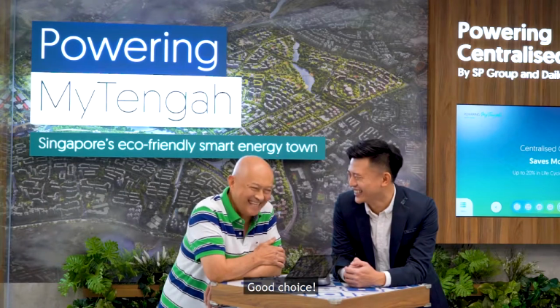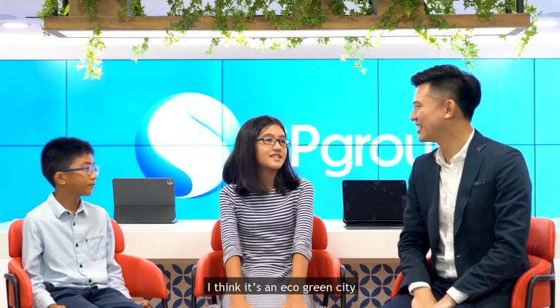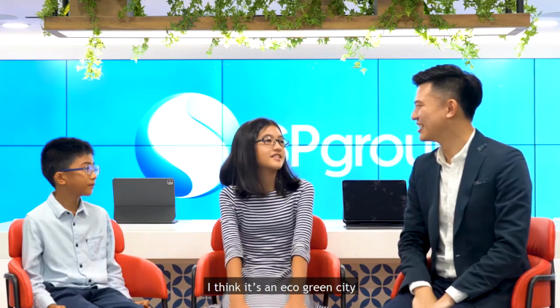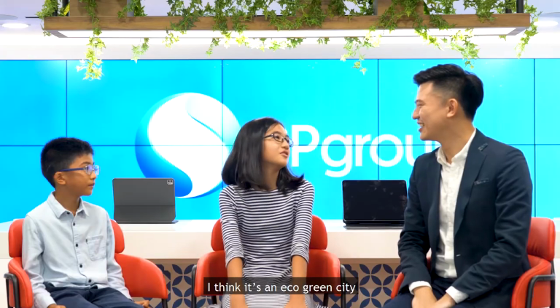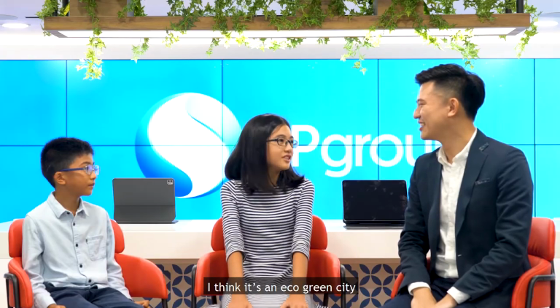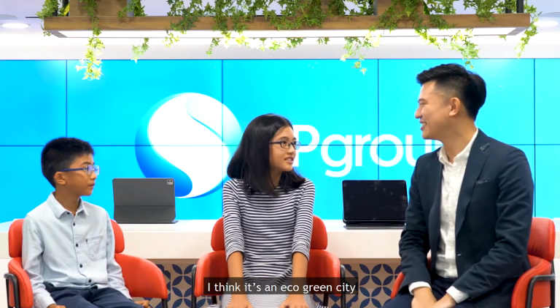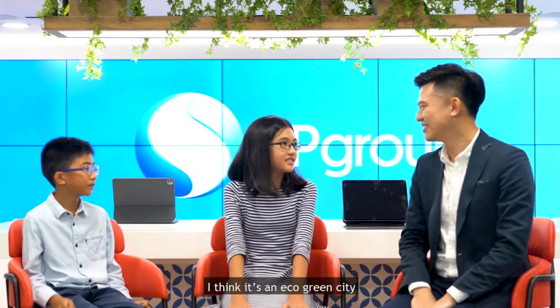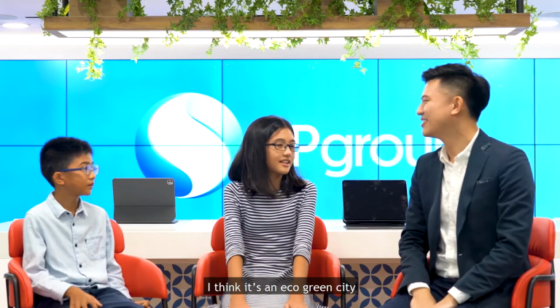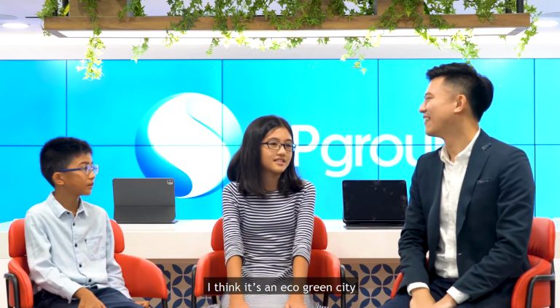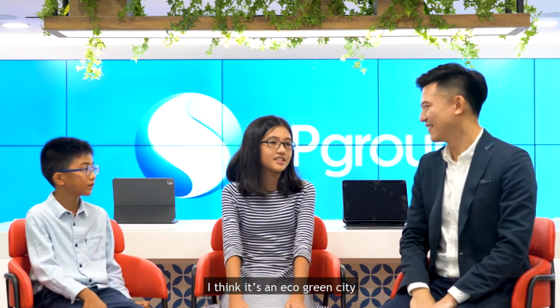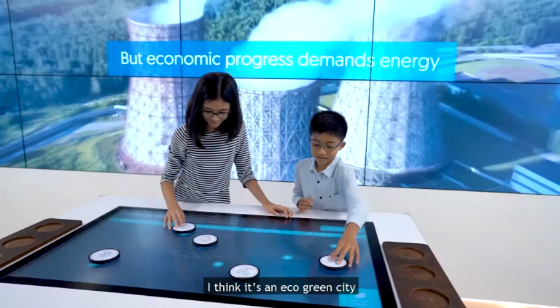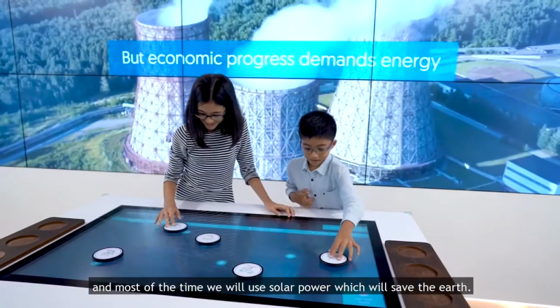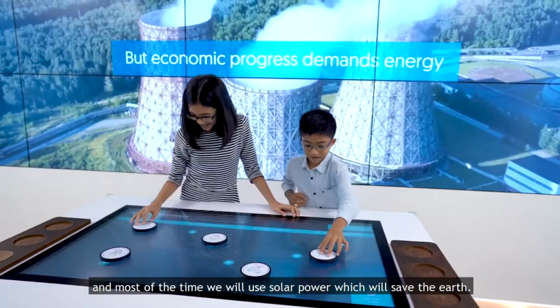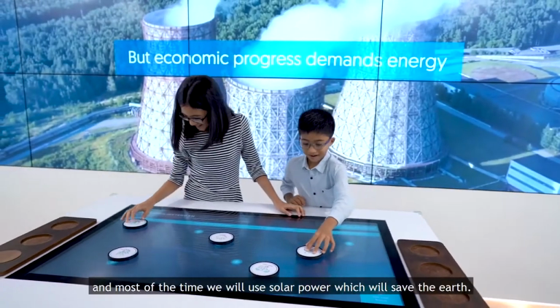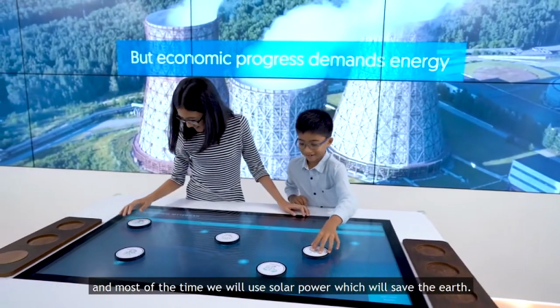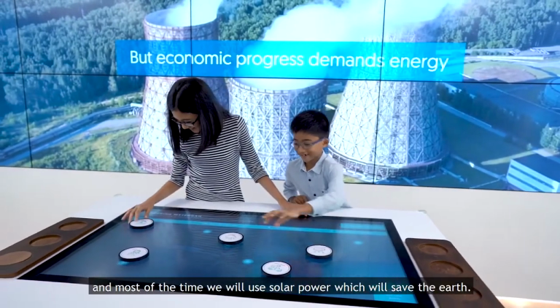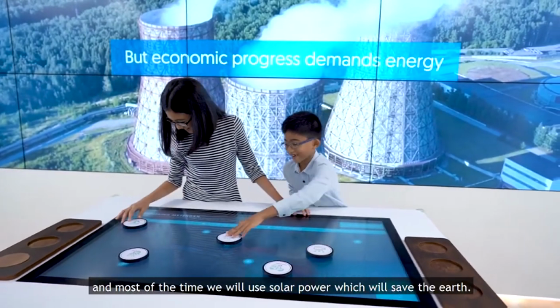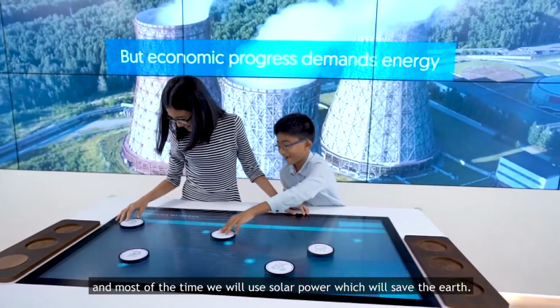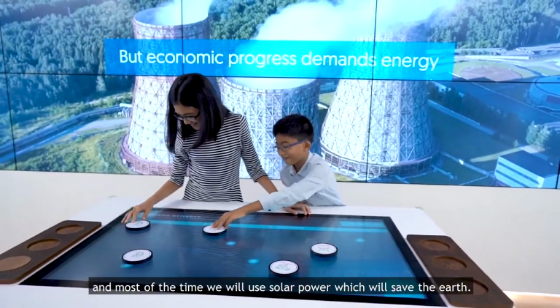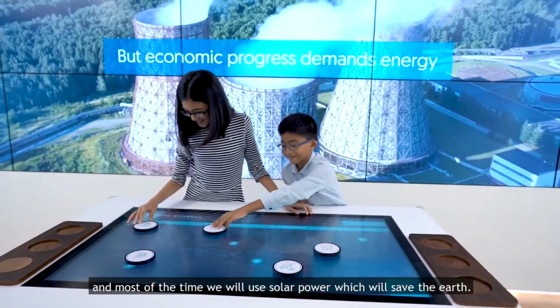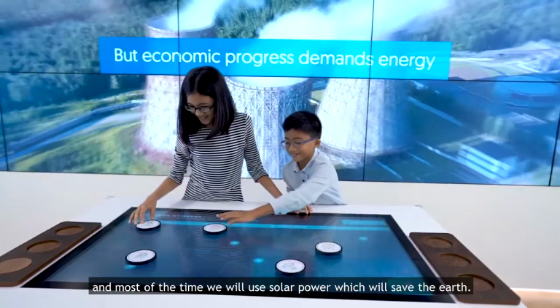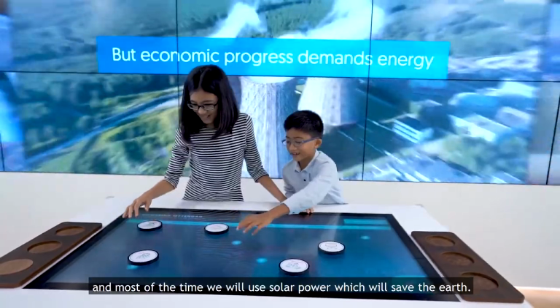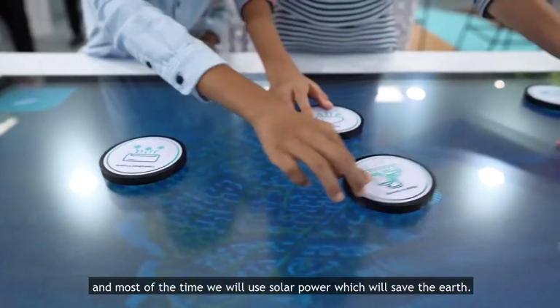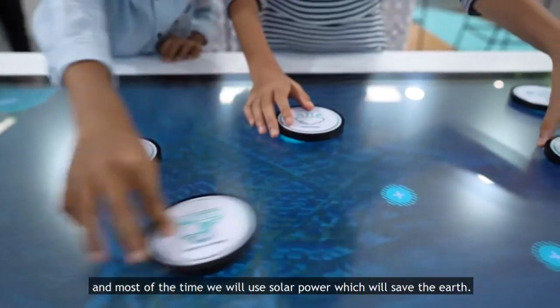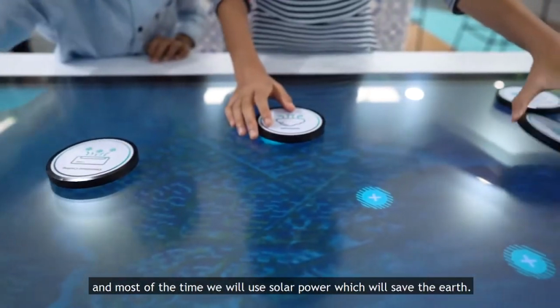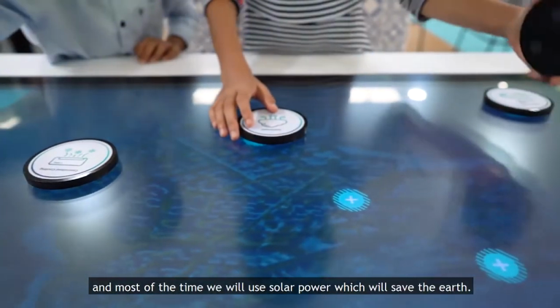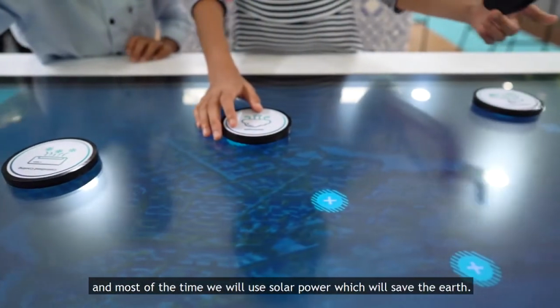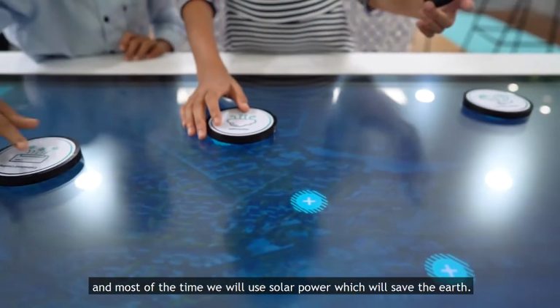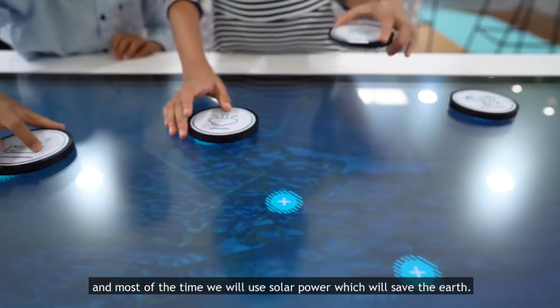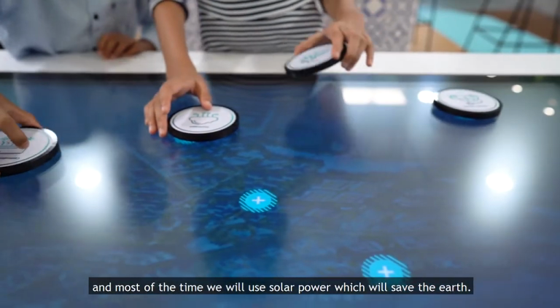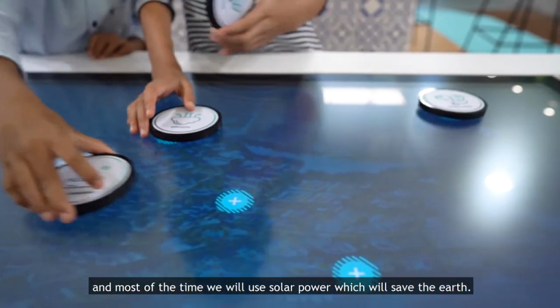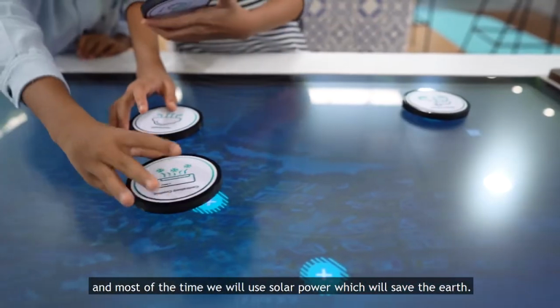I think it's an eco city. And most of the time we use solar power, which will help save the earth.